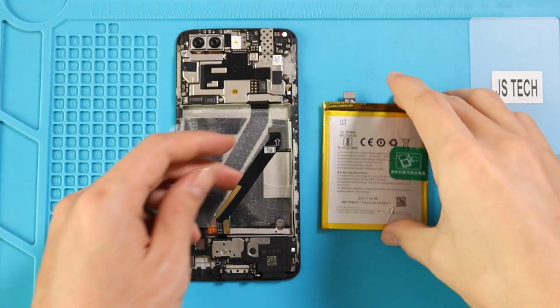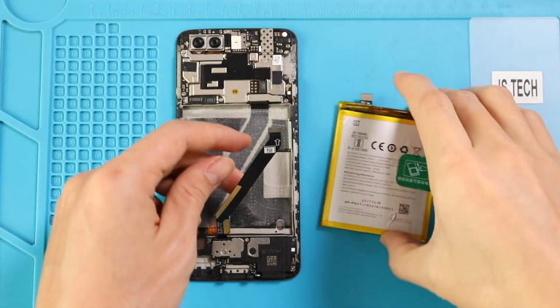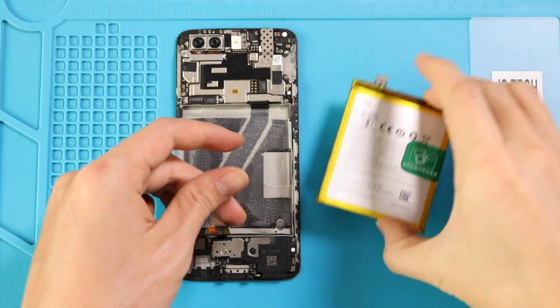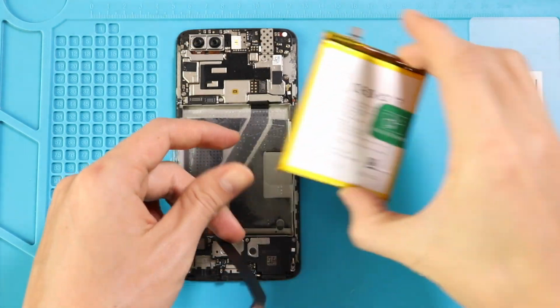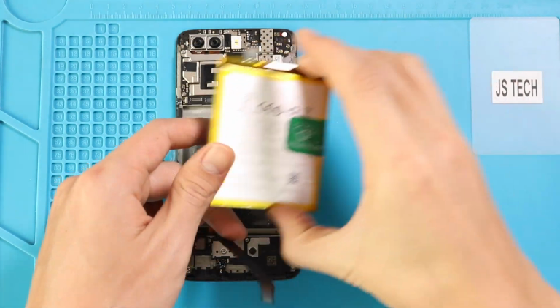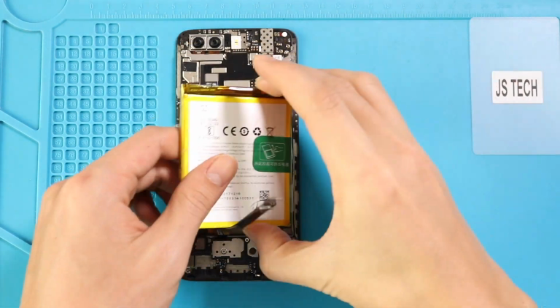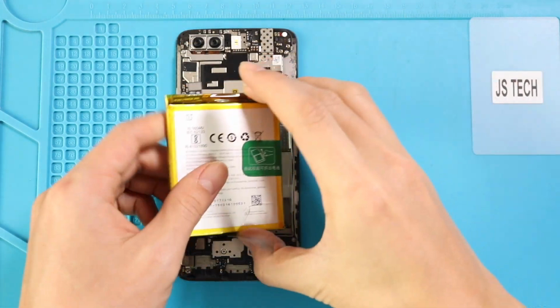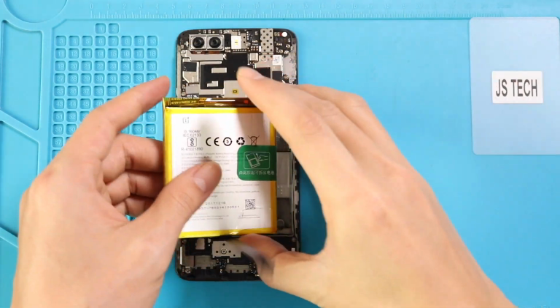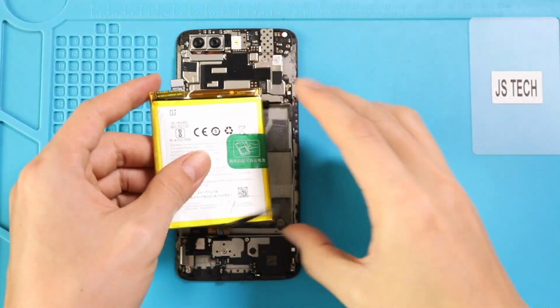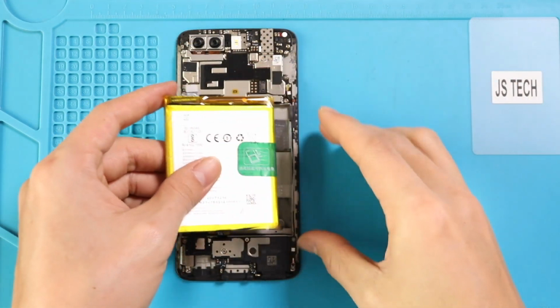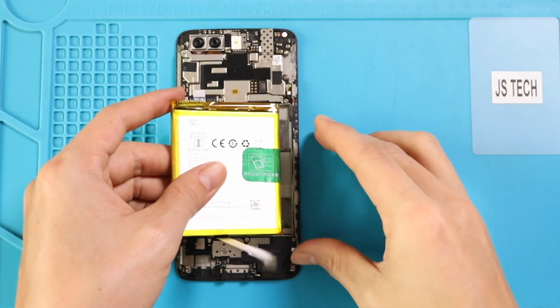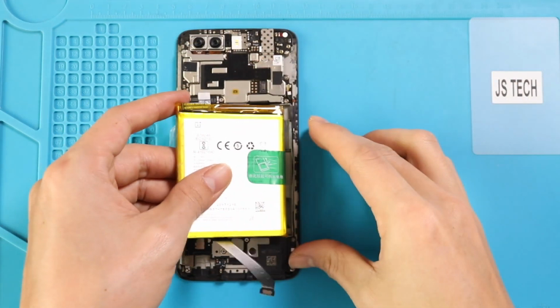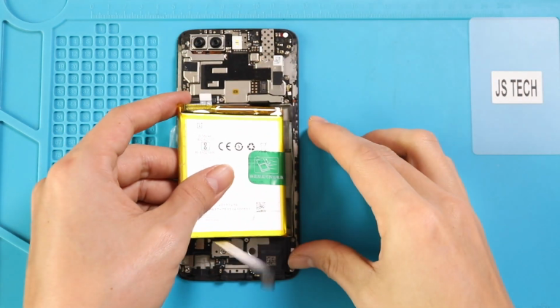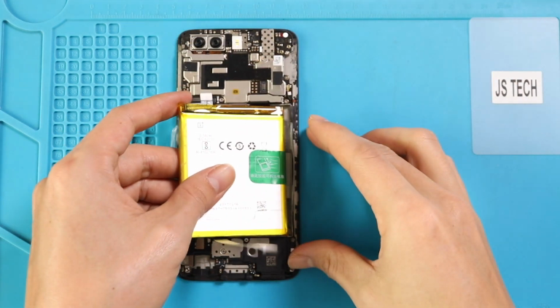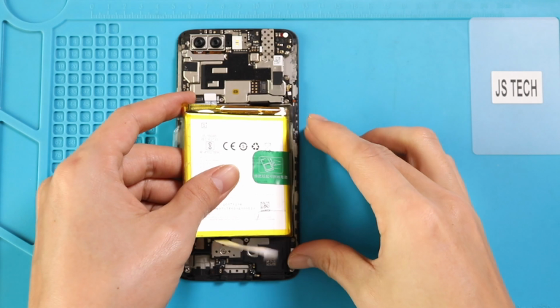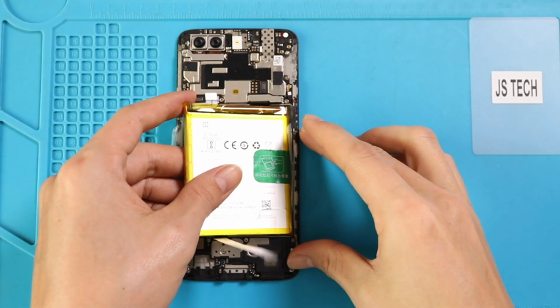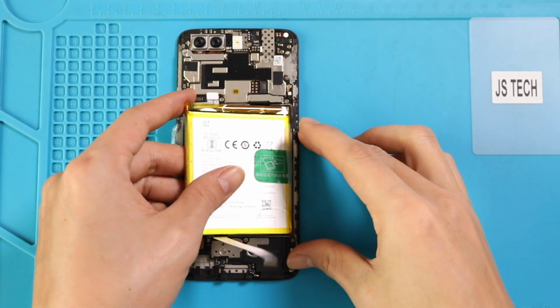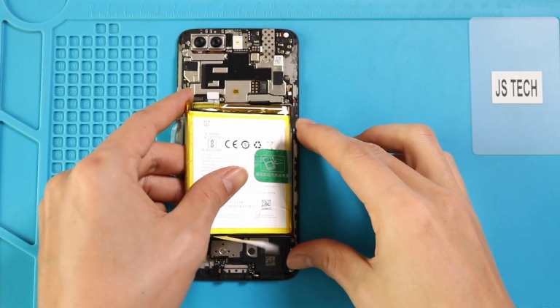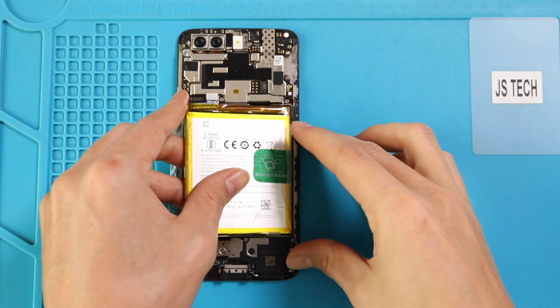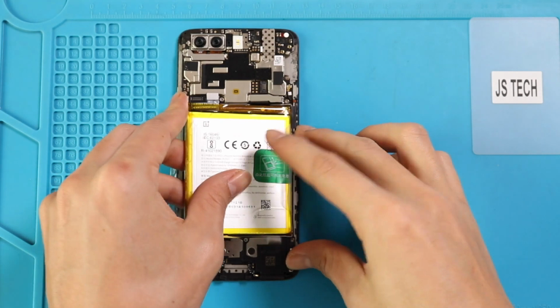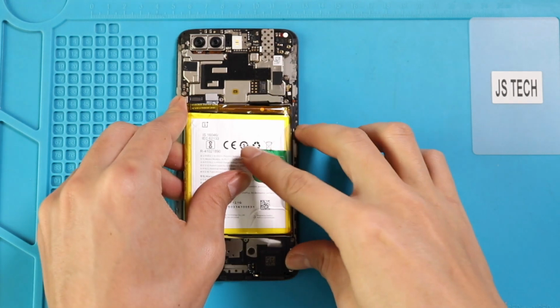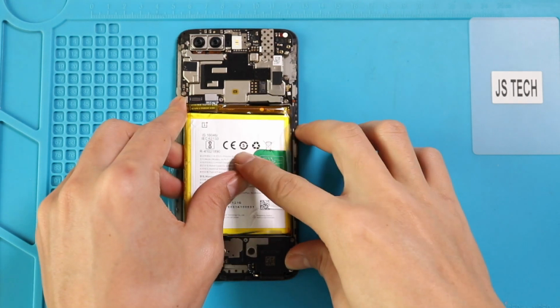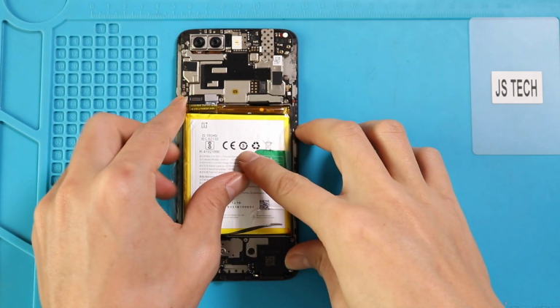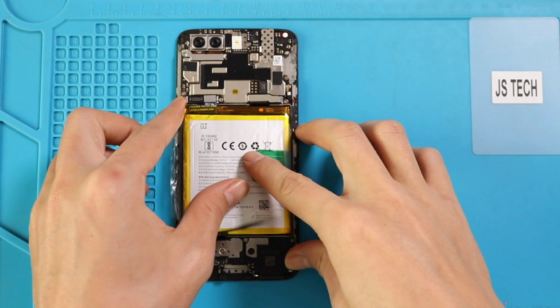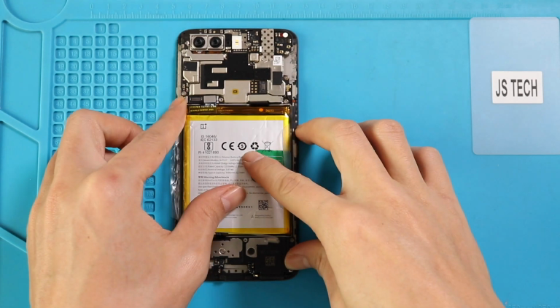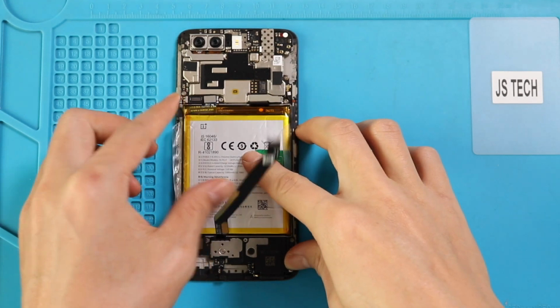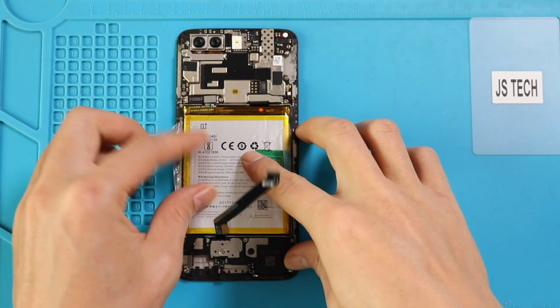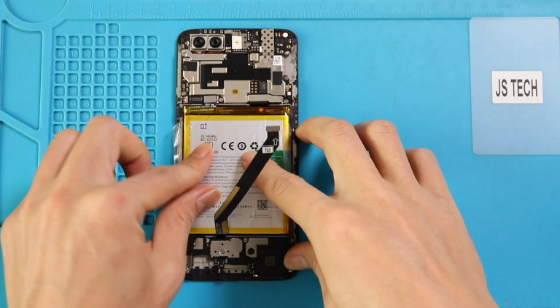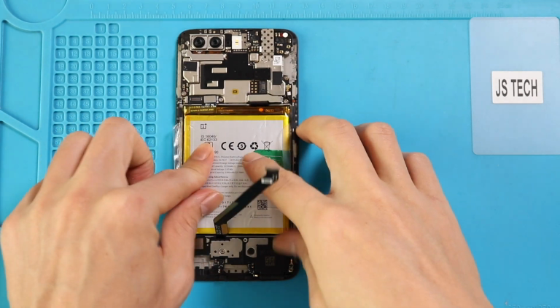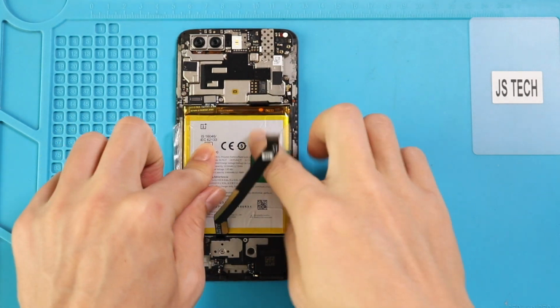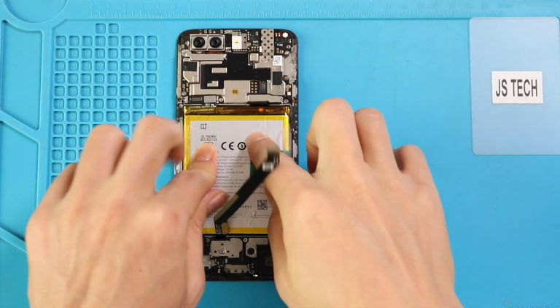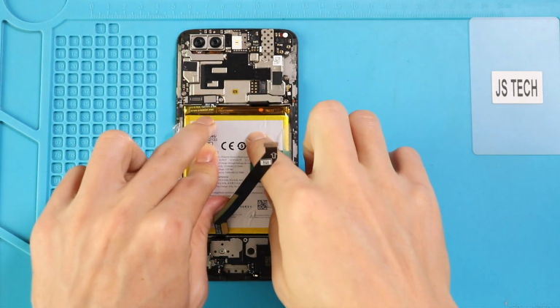Place the new battery on the body with protective tape on it, and then secure the connector and adhesive on the sides.